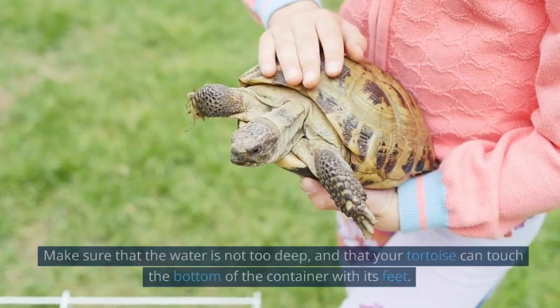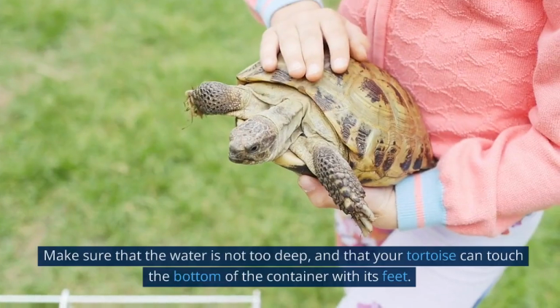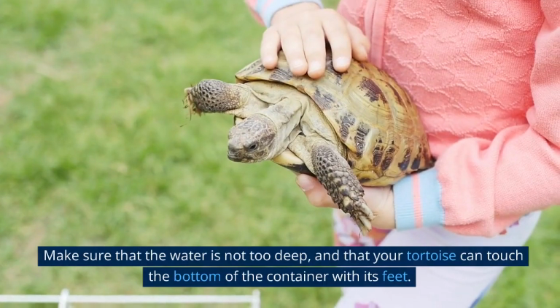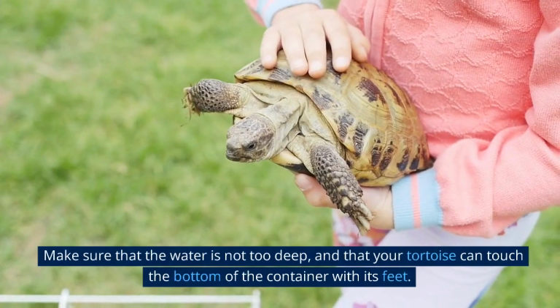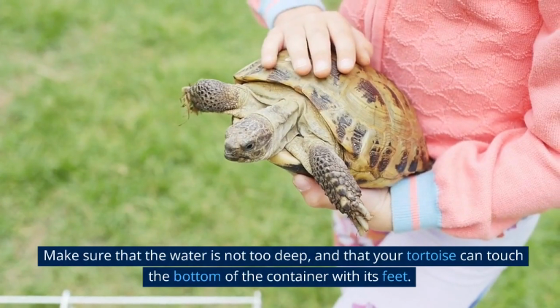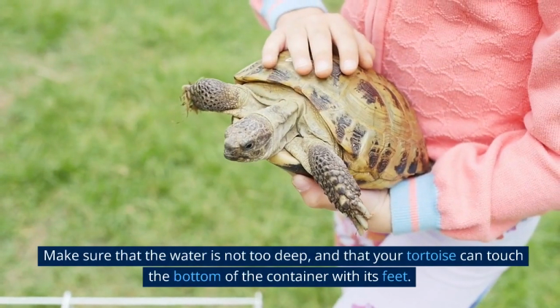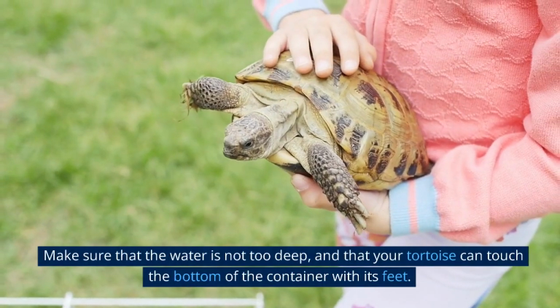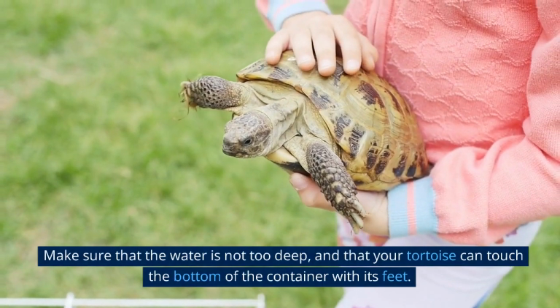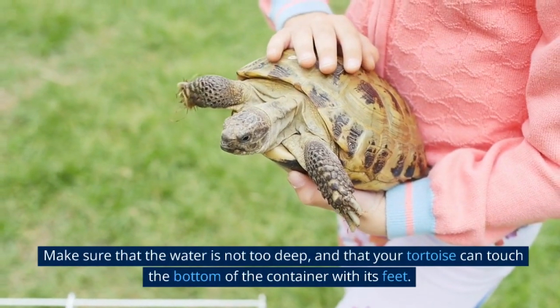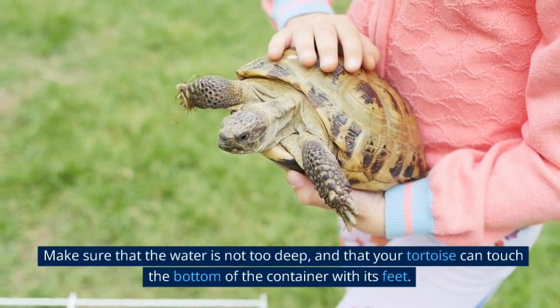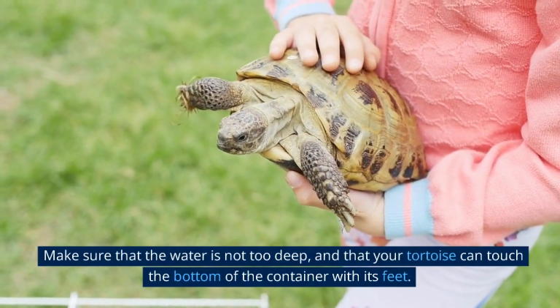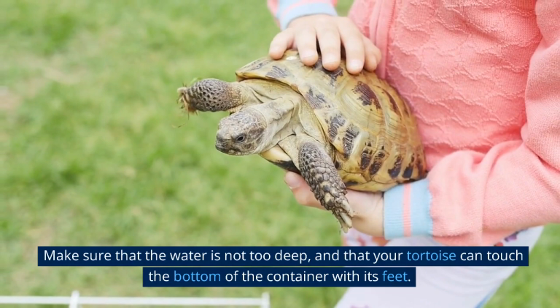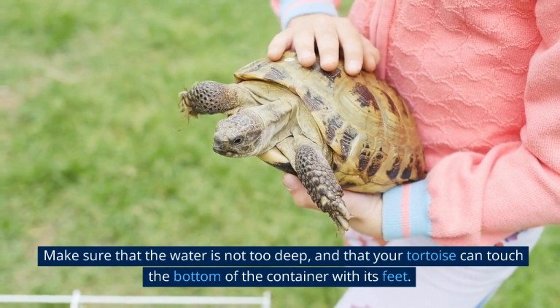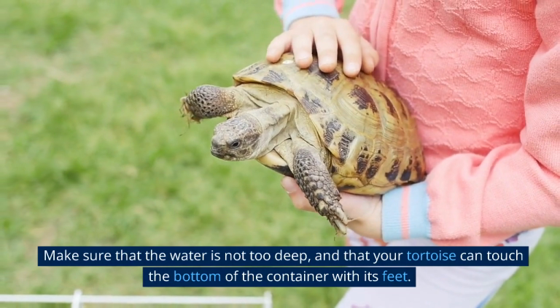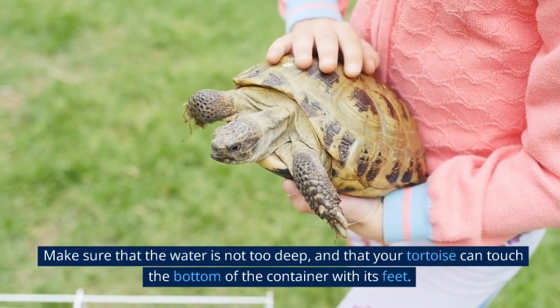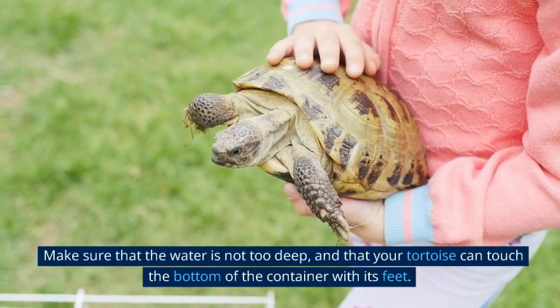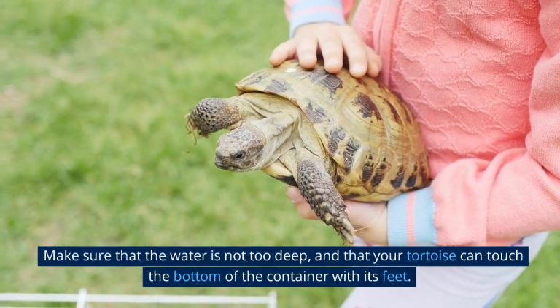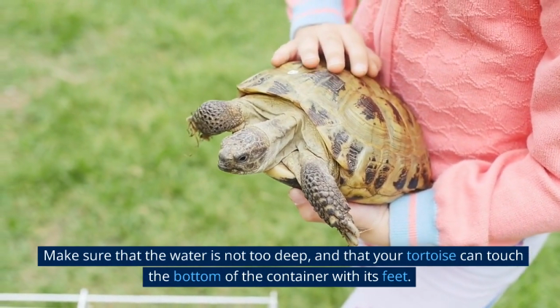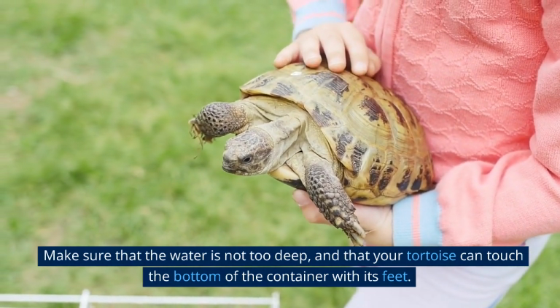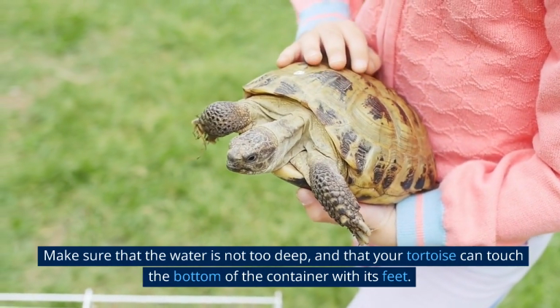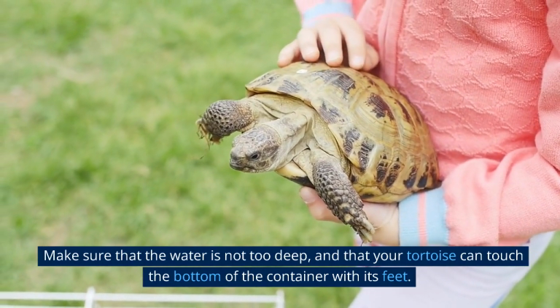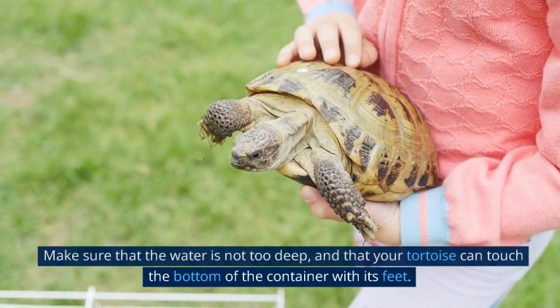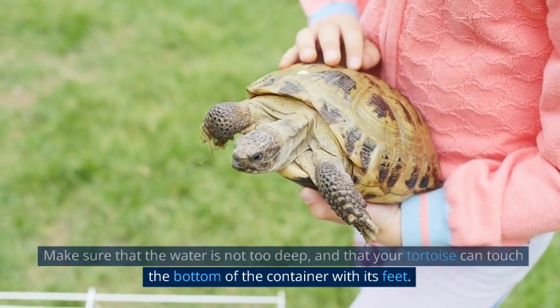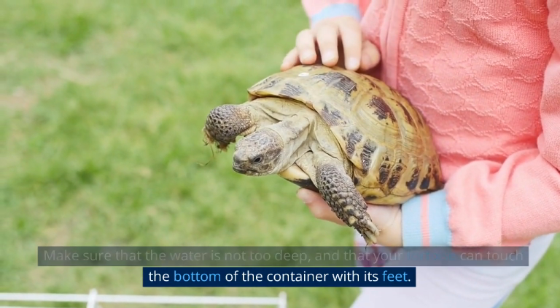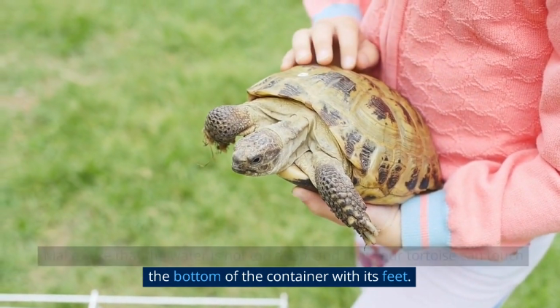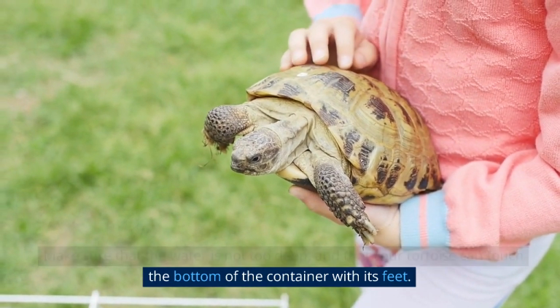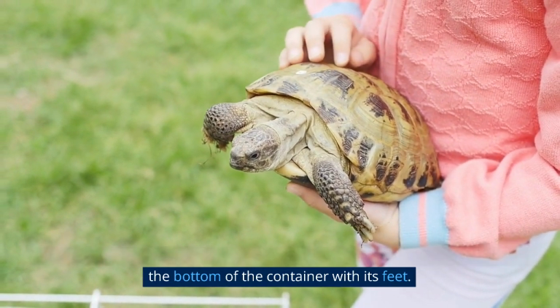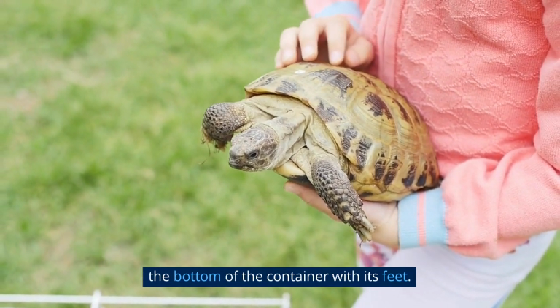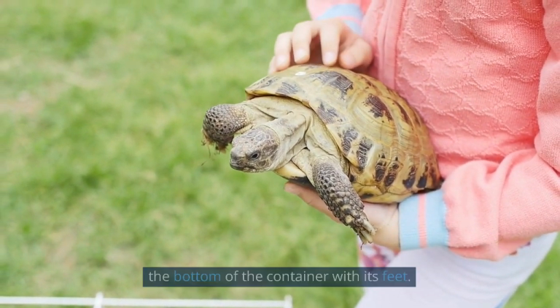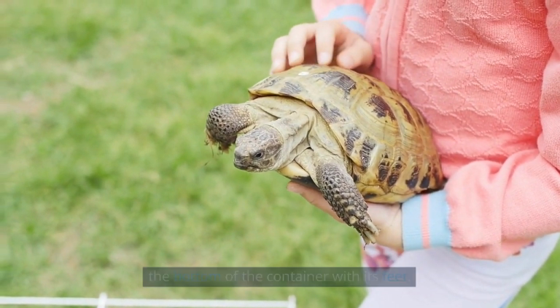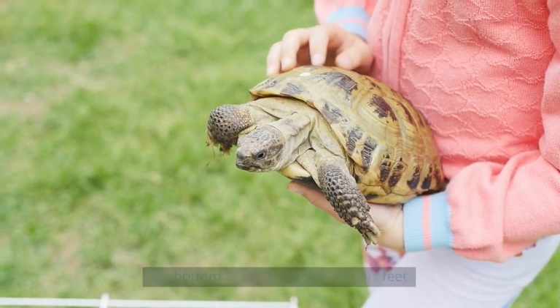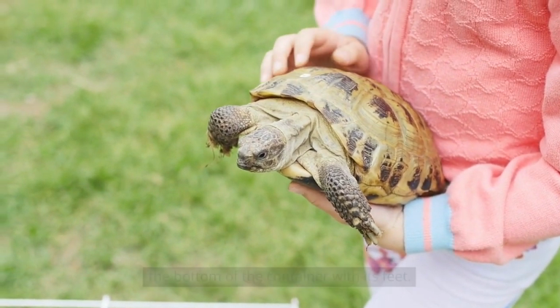Make sure that the water is not too deep, and that your tortoise can touch the bottom of the container with its feet.